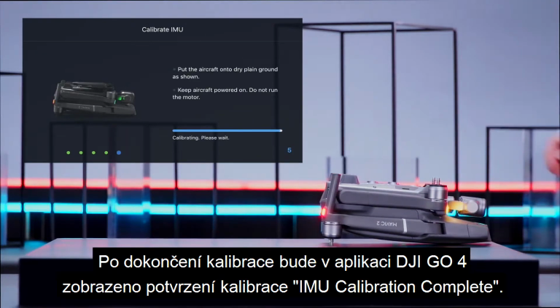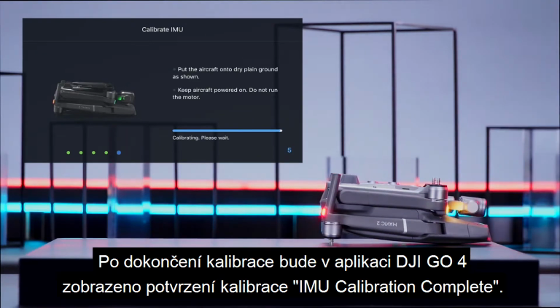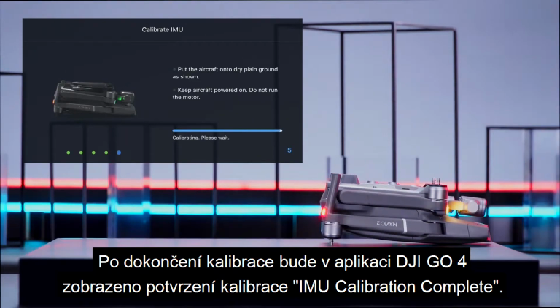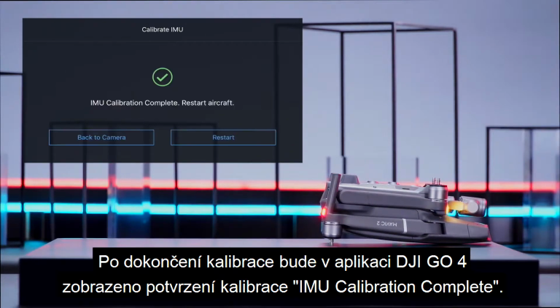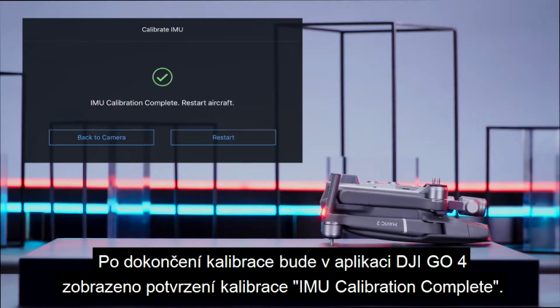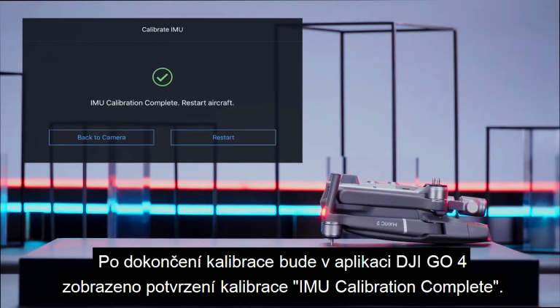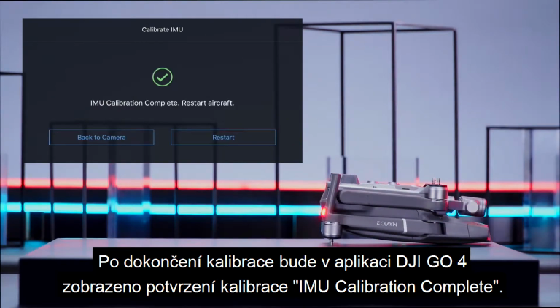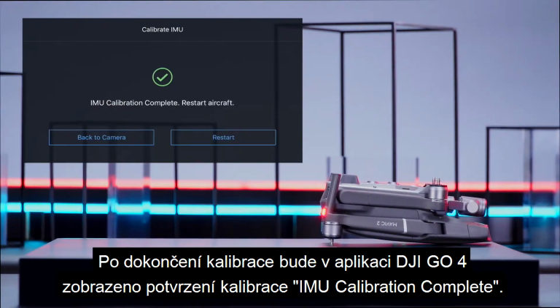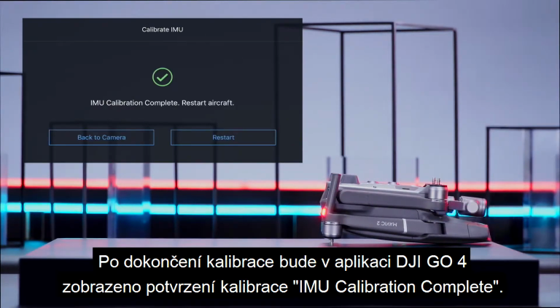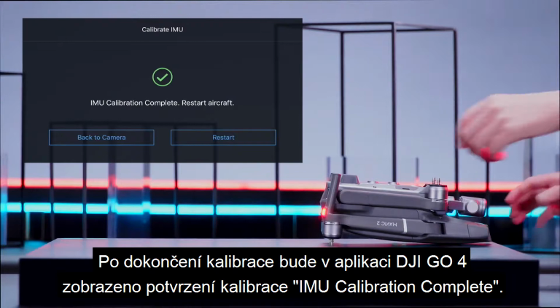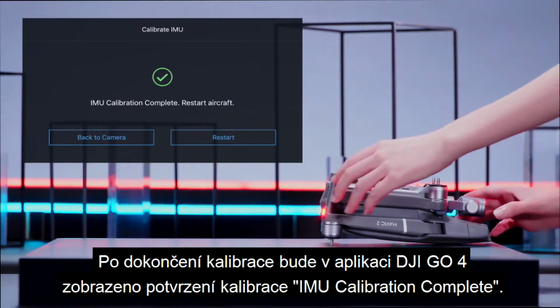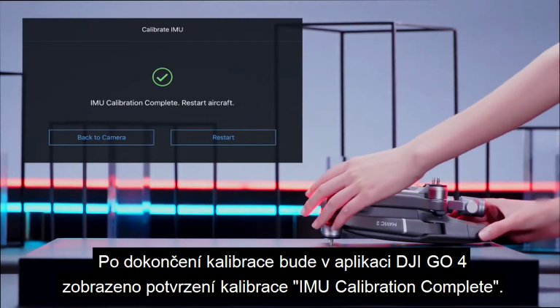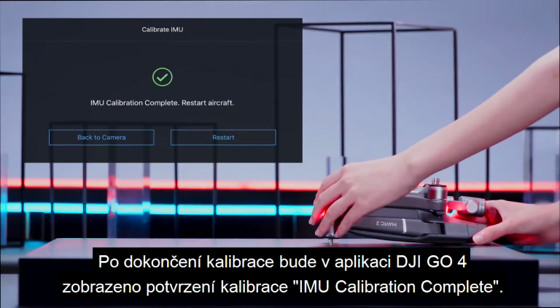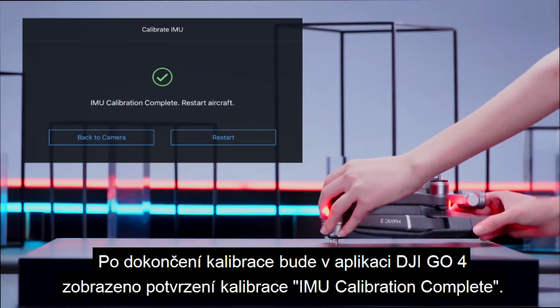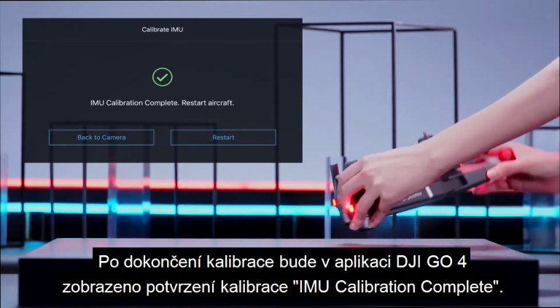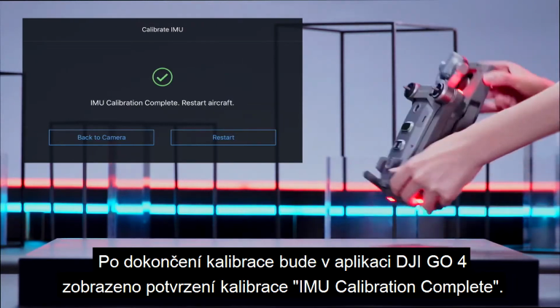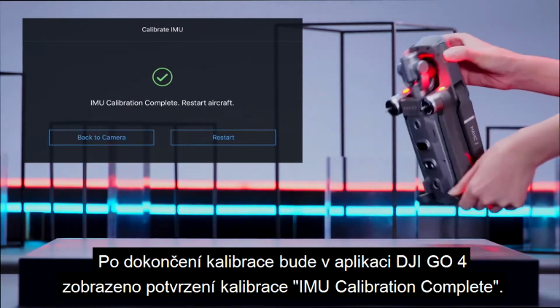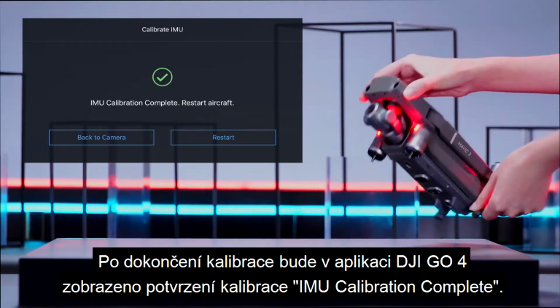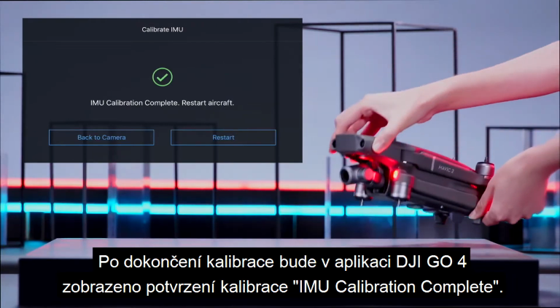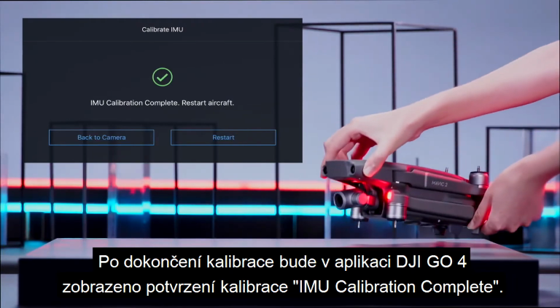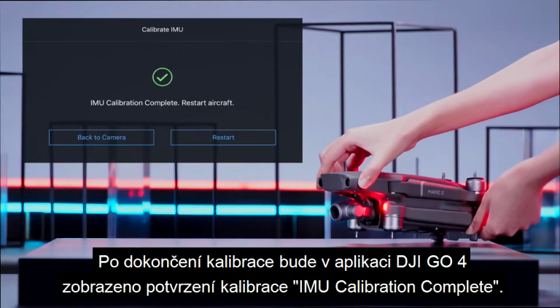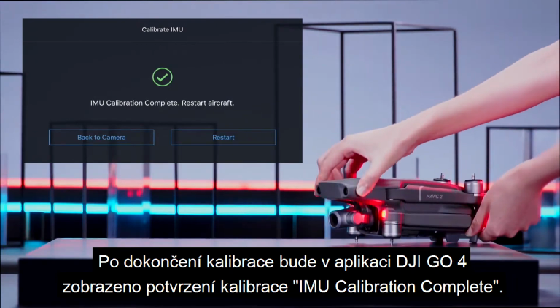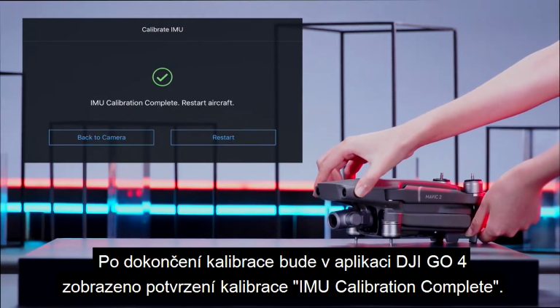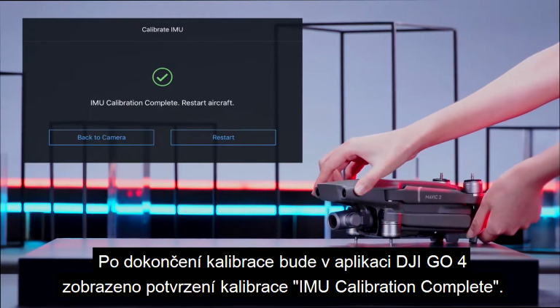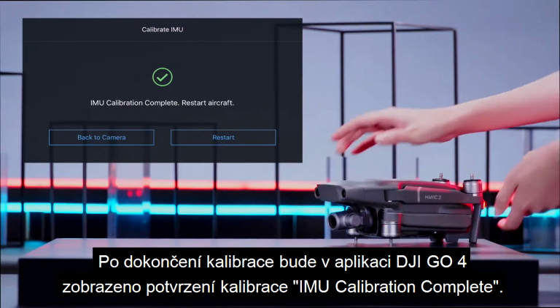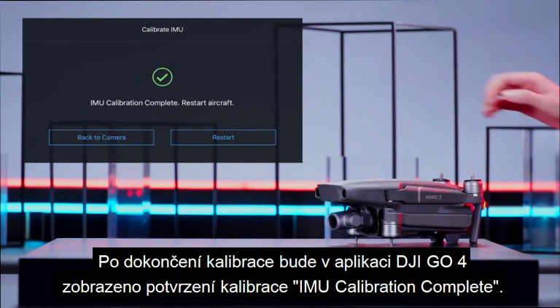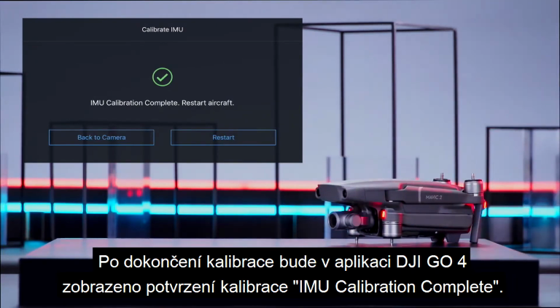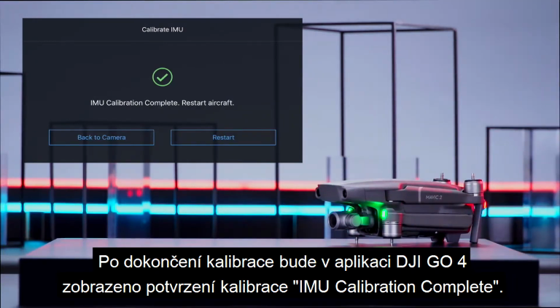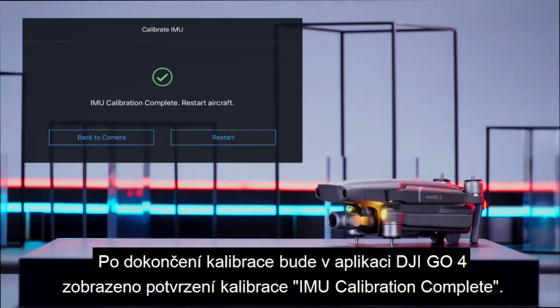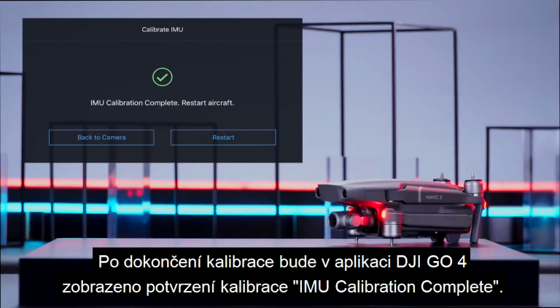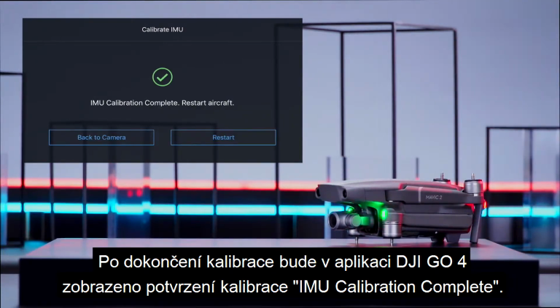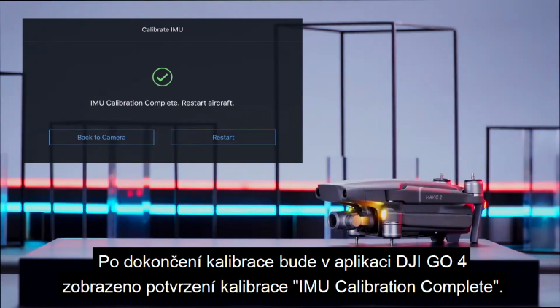After the calibration is complete, 'IMU calibration complete' will pop up in DJI GO 4.